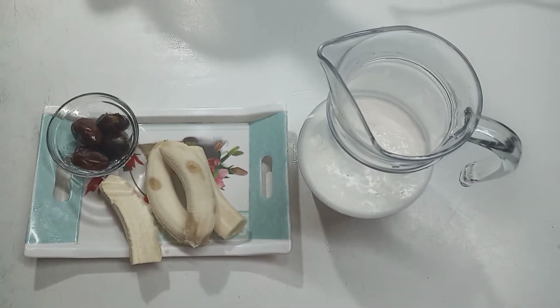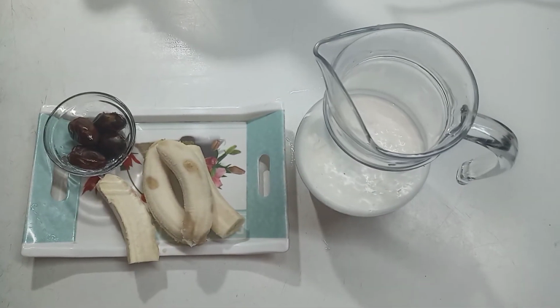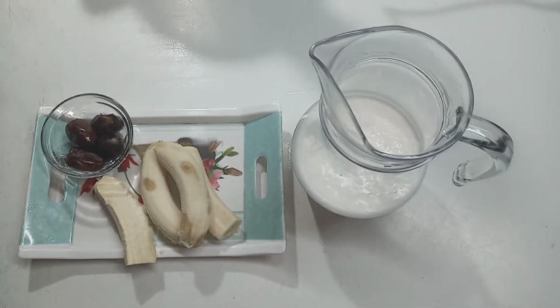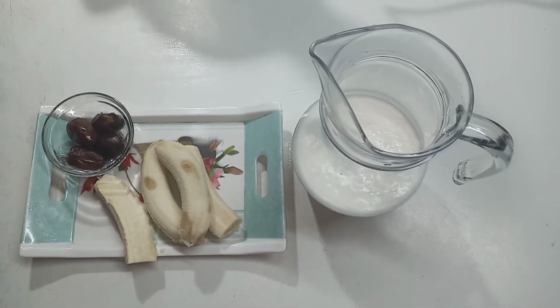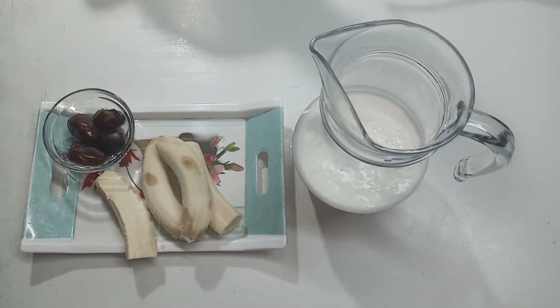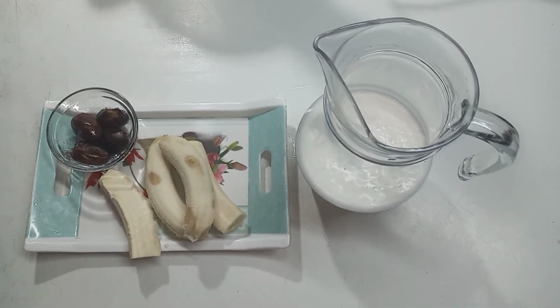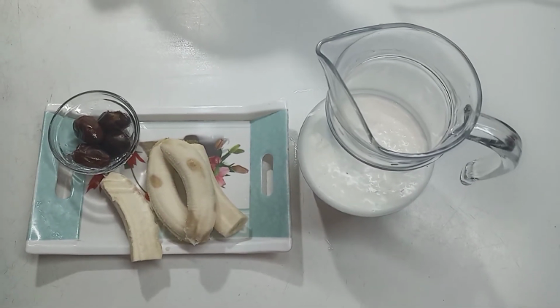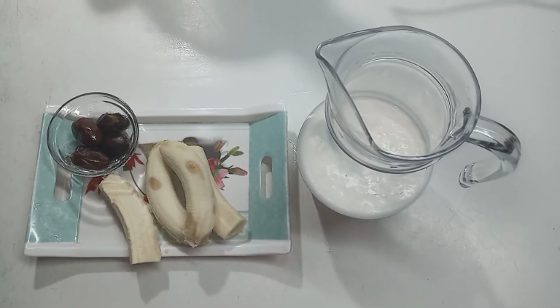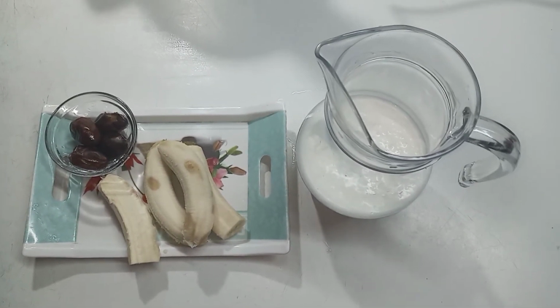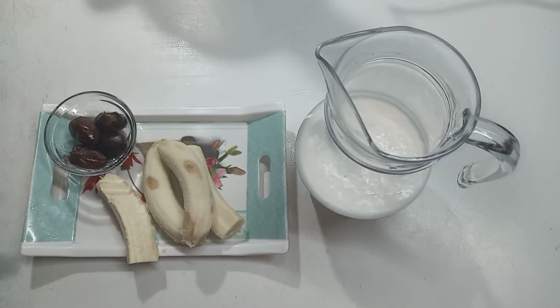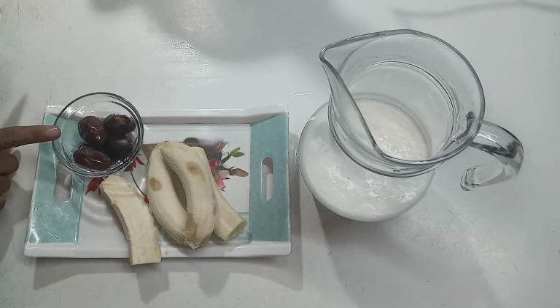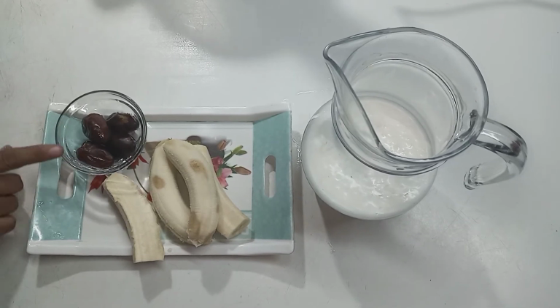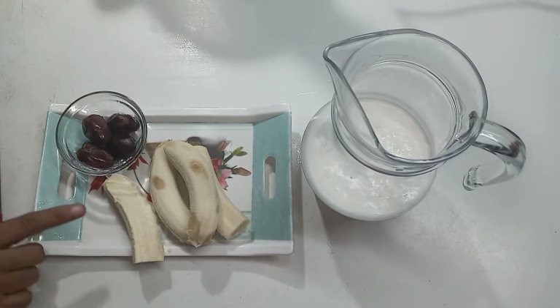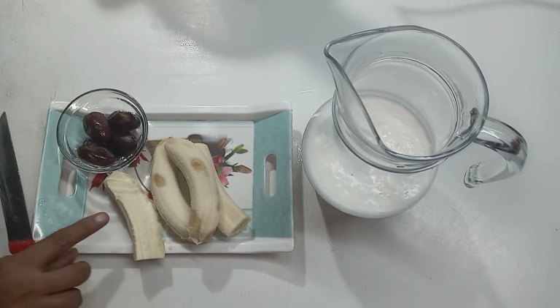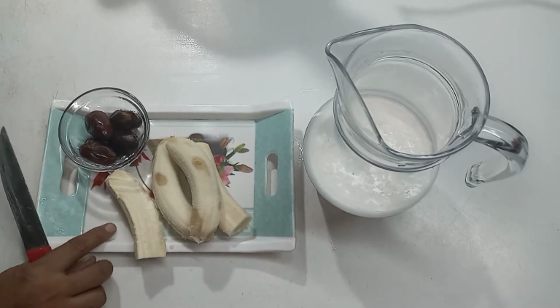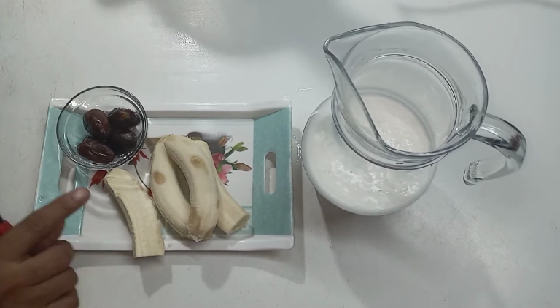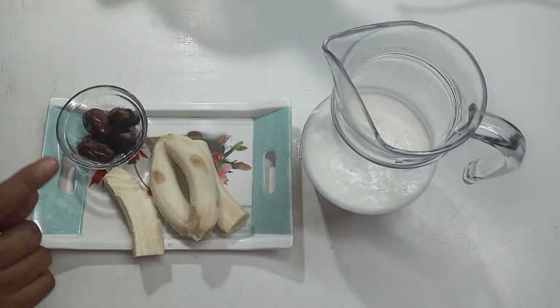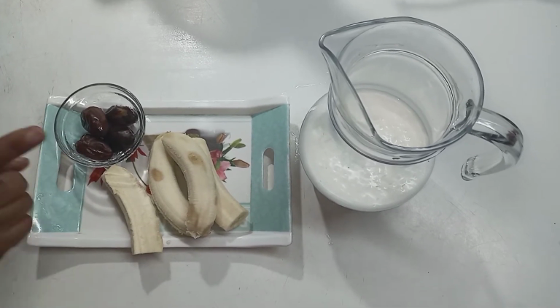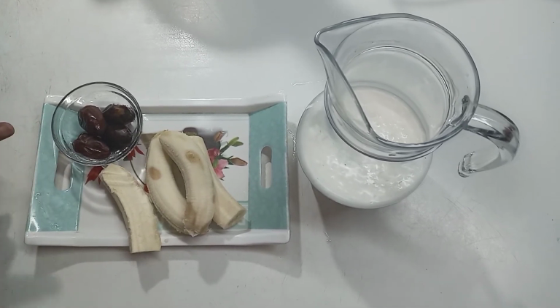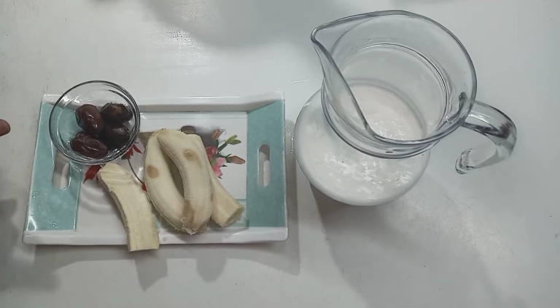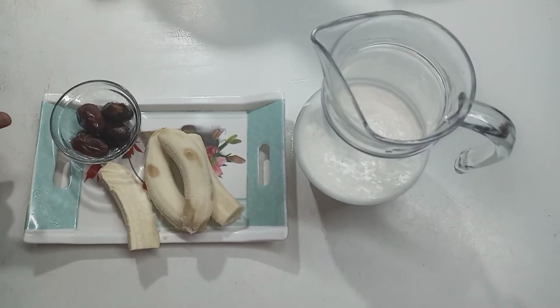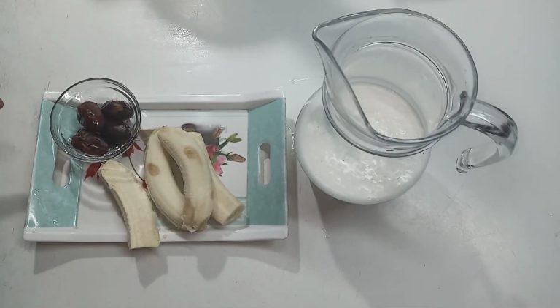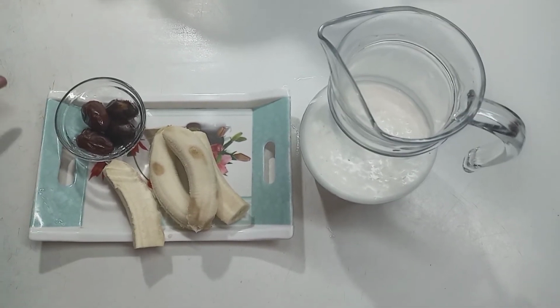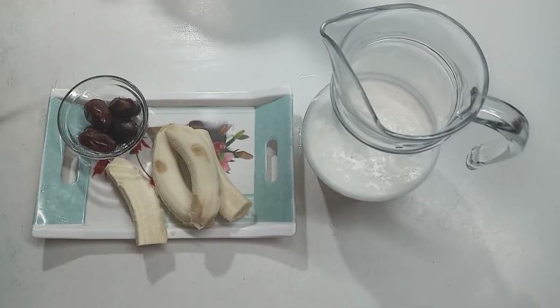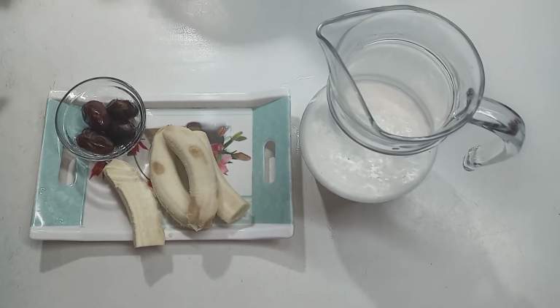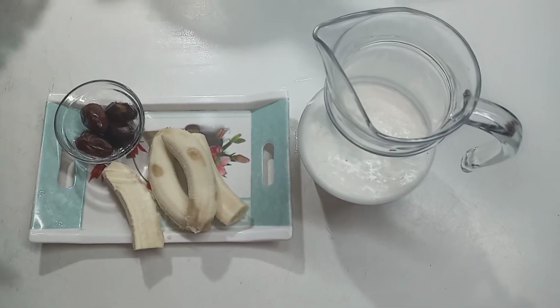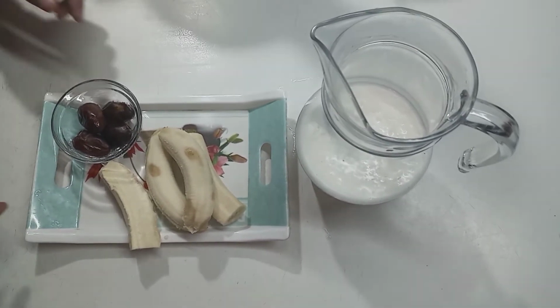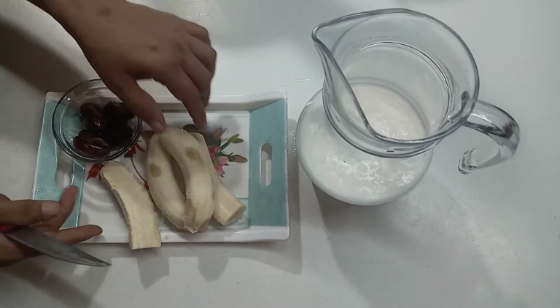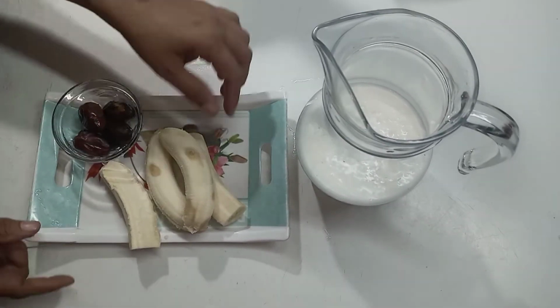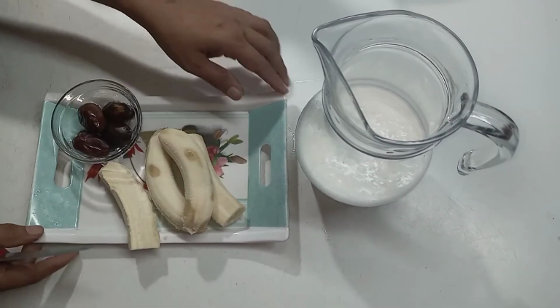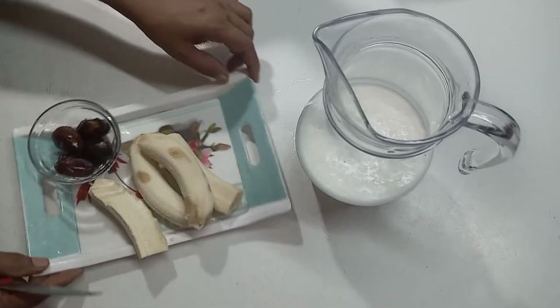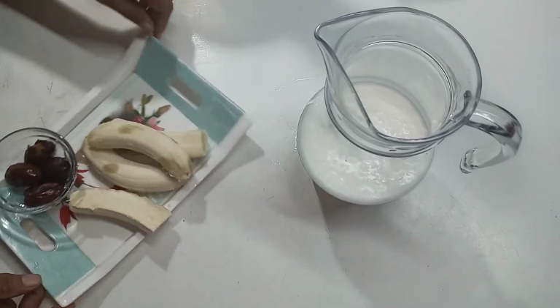Today, I am giving you a recipe for banana shake. I am going to take 4 bananas.